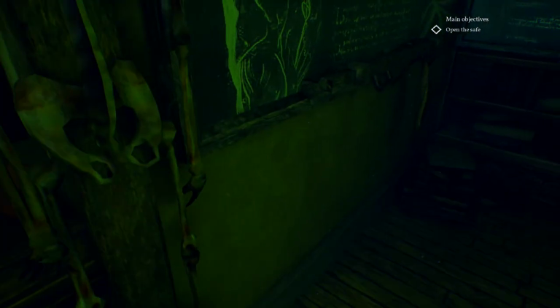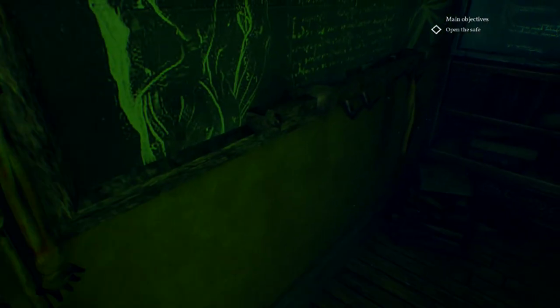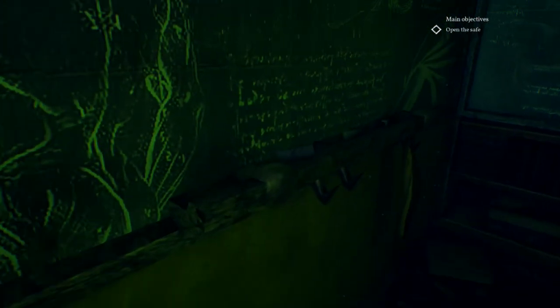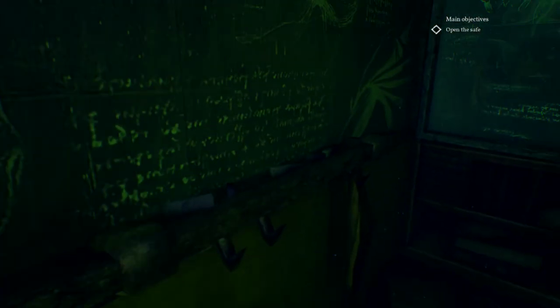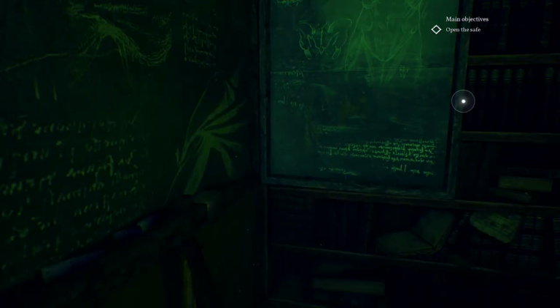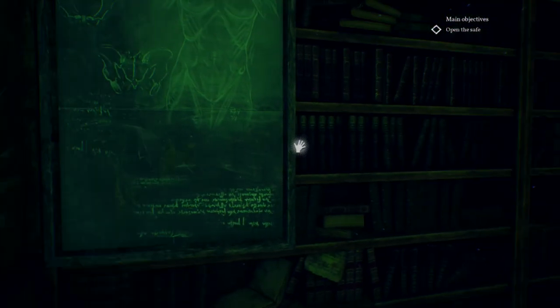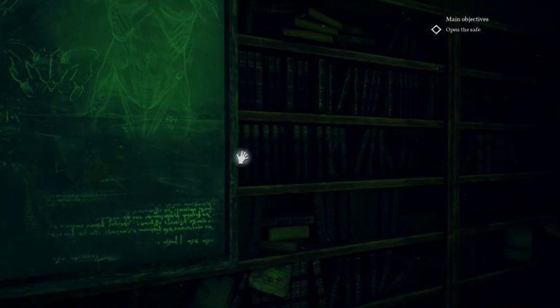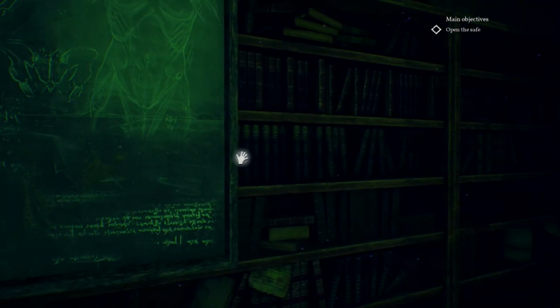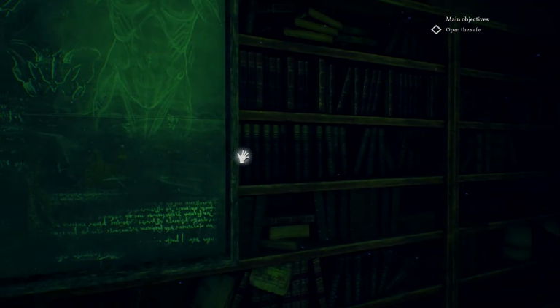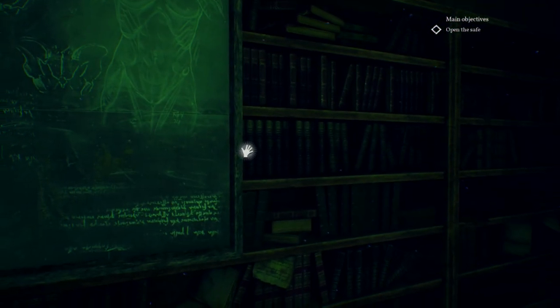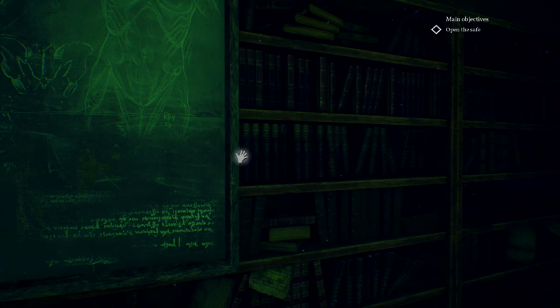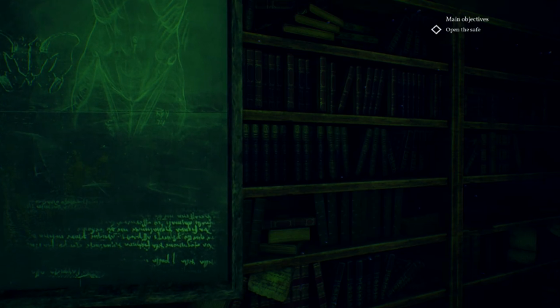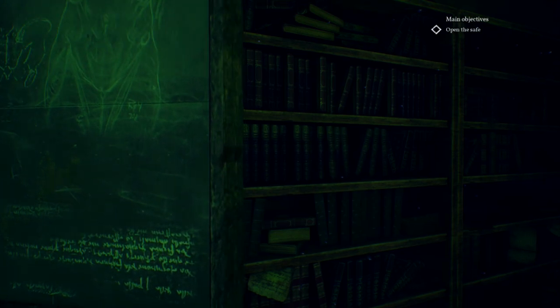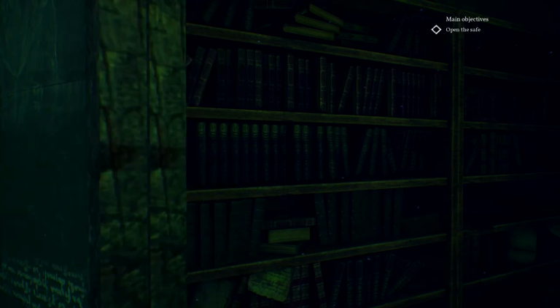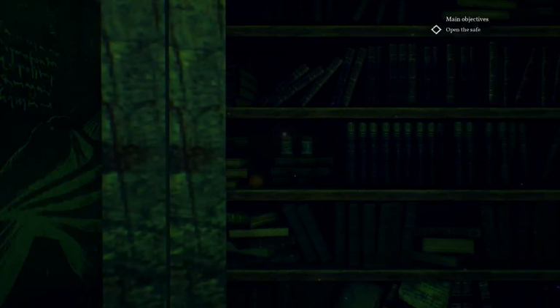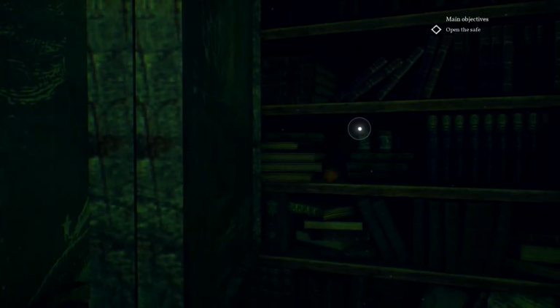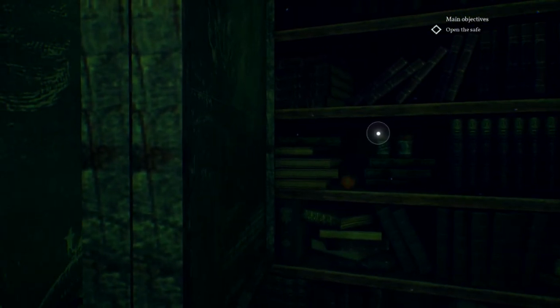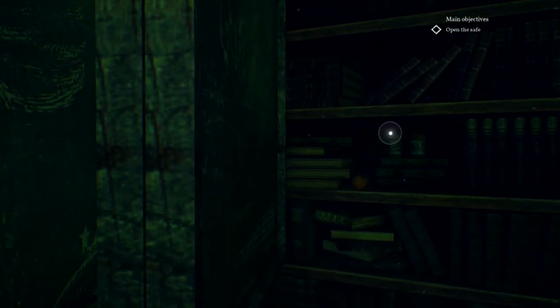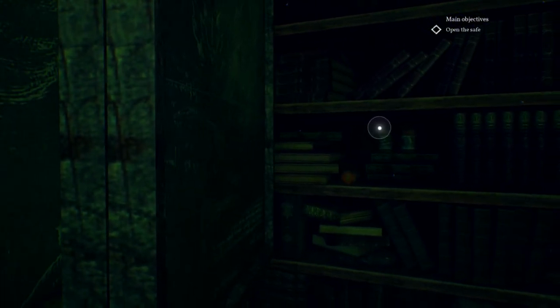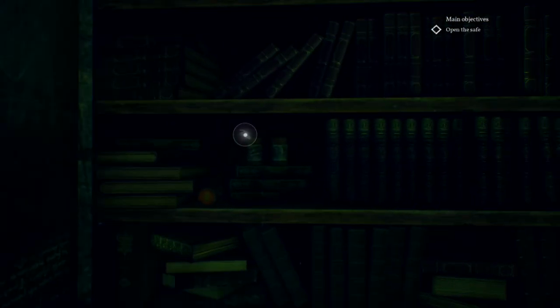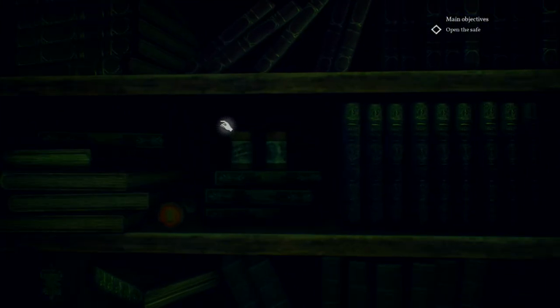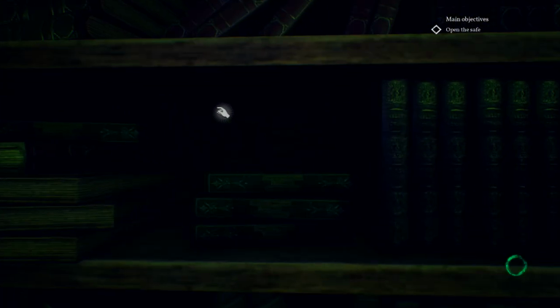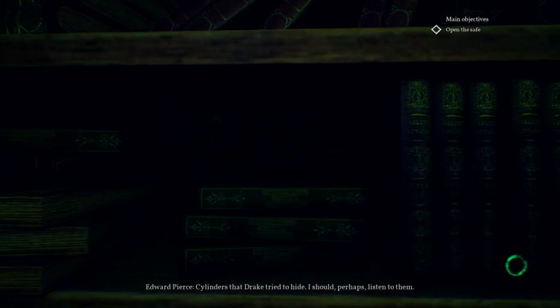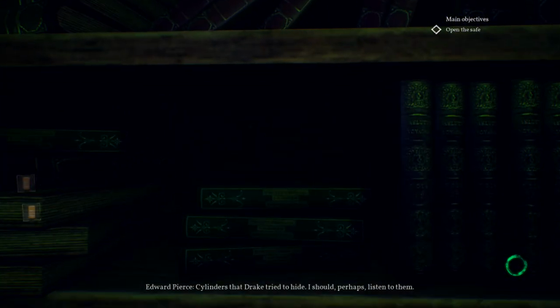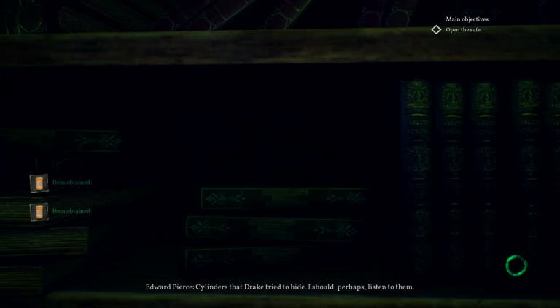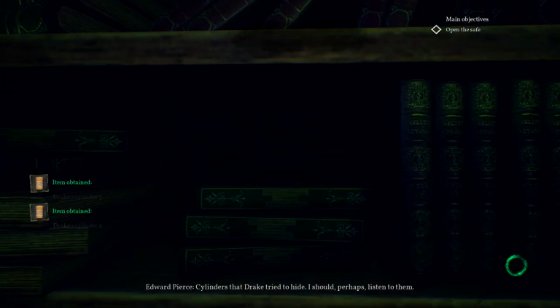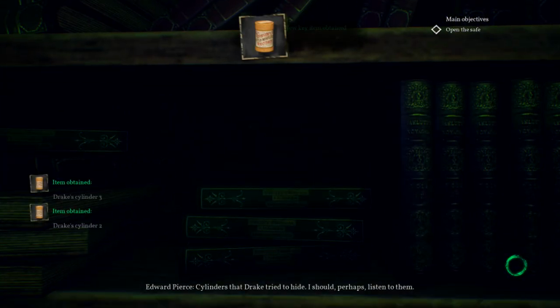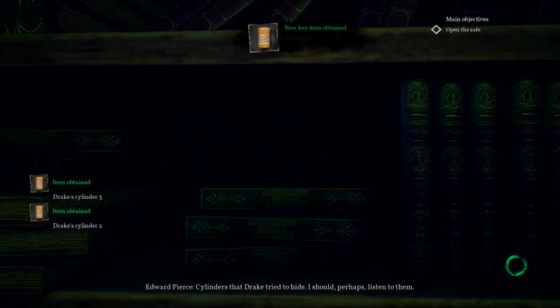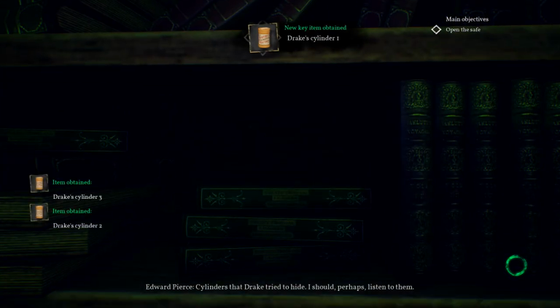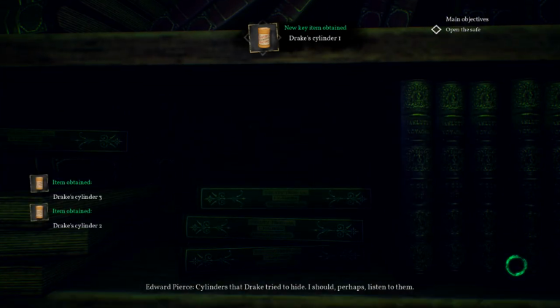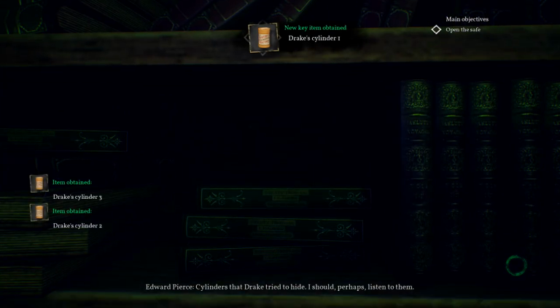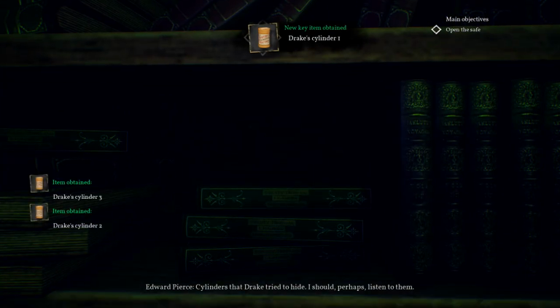To unlock the safe, first grab the wax rolls here, and then listen to the clues.